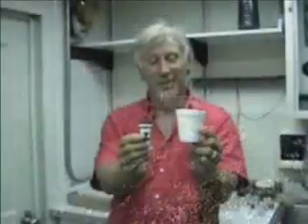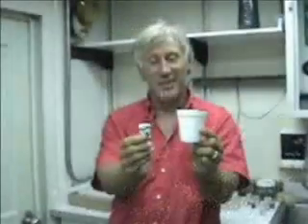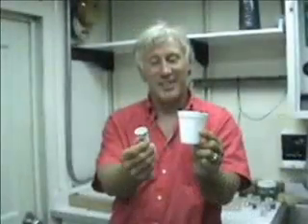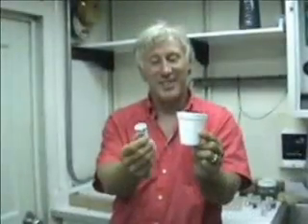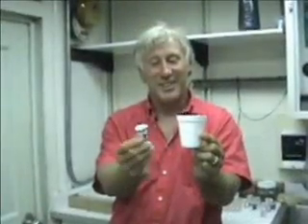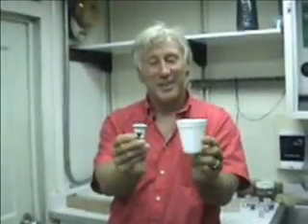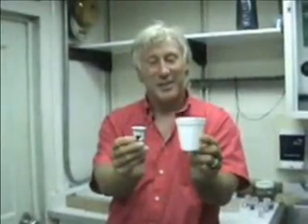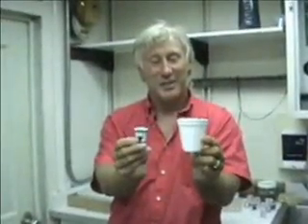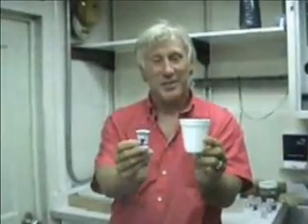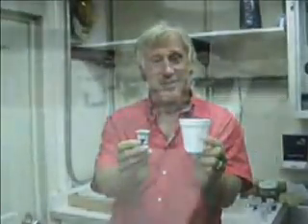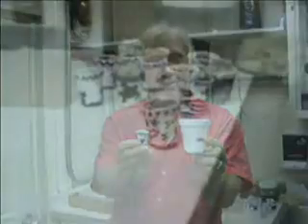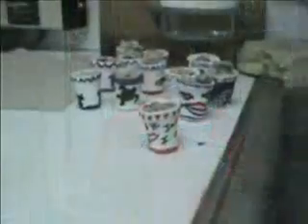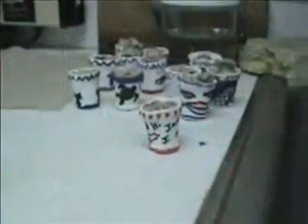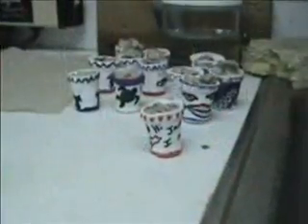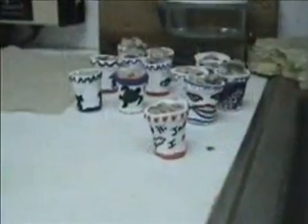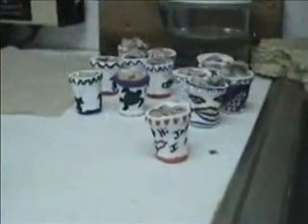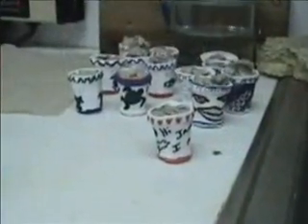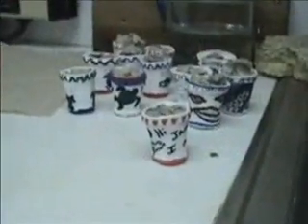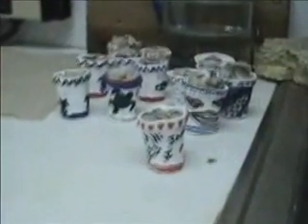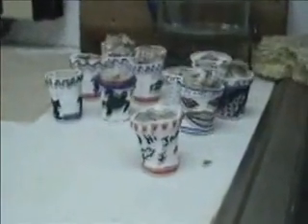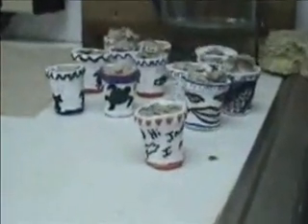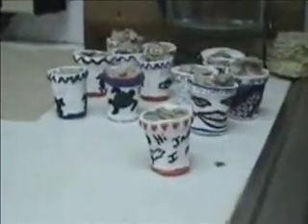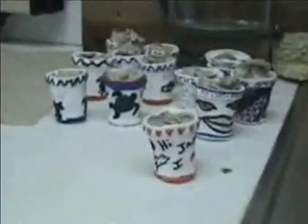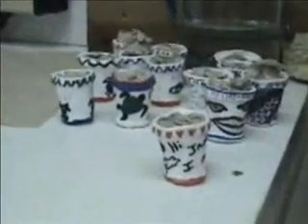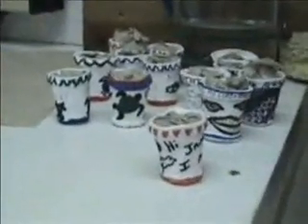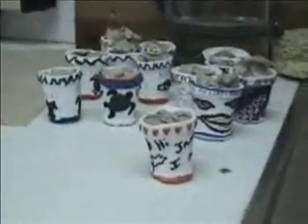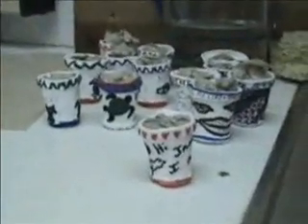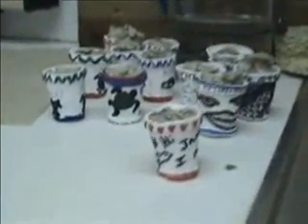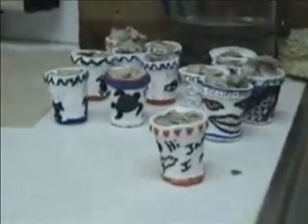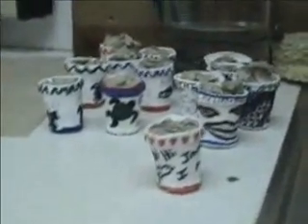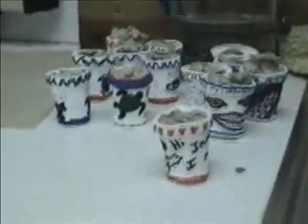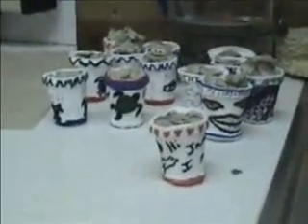Check out these Styrofoam cups that we attach to the capsule. It is amazing the pressure that is exerted at 1,000 meters.